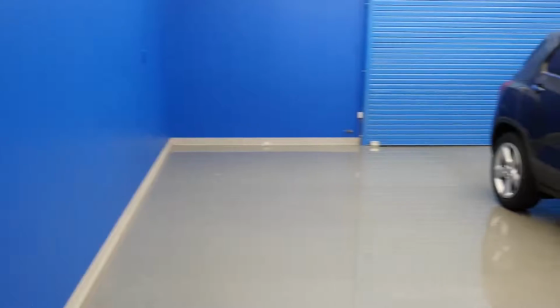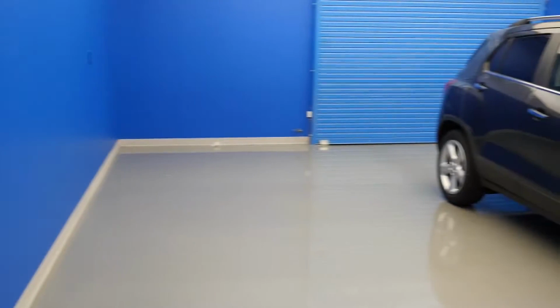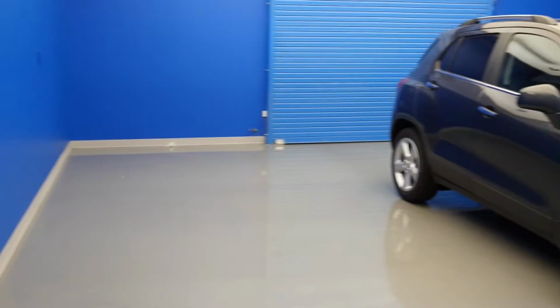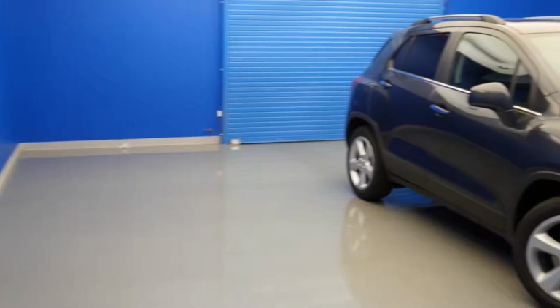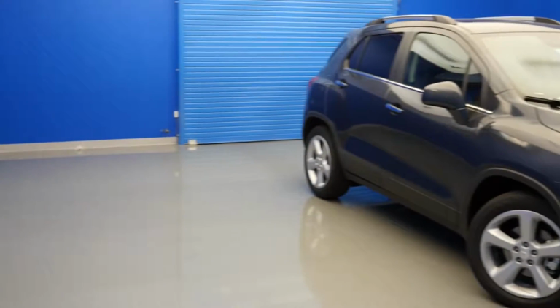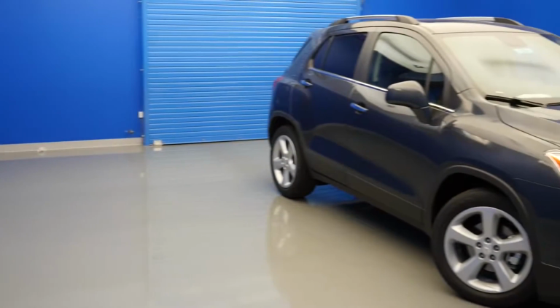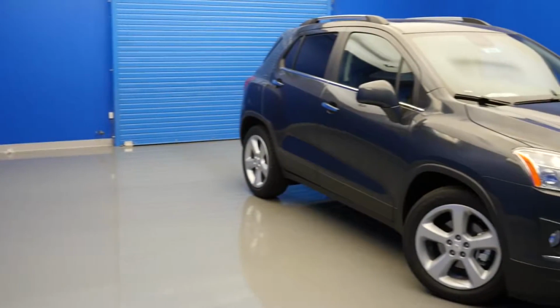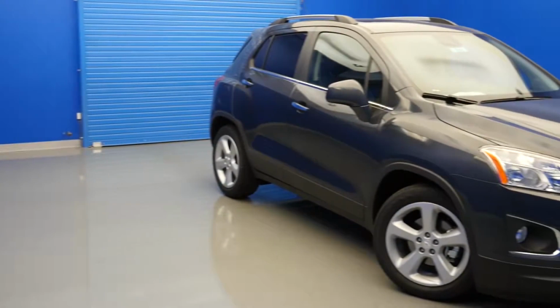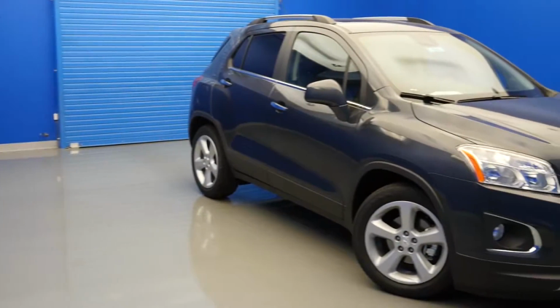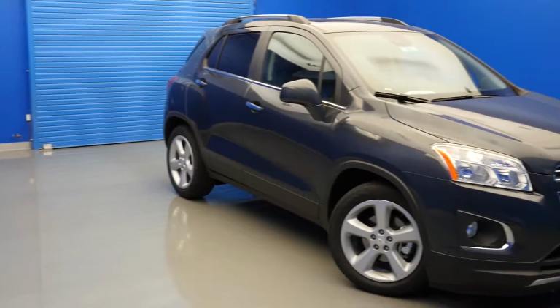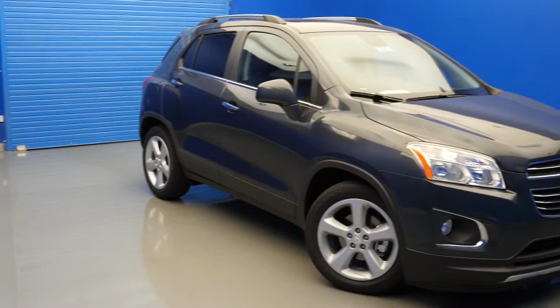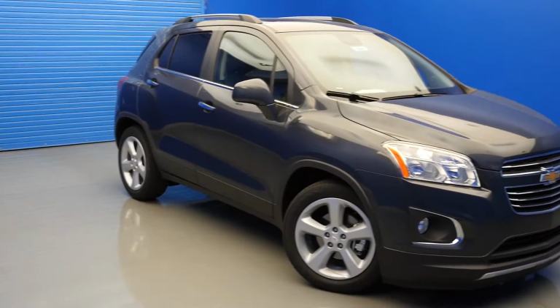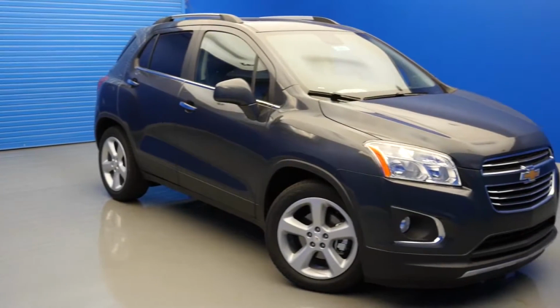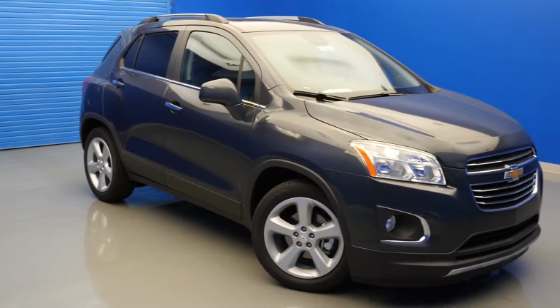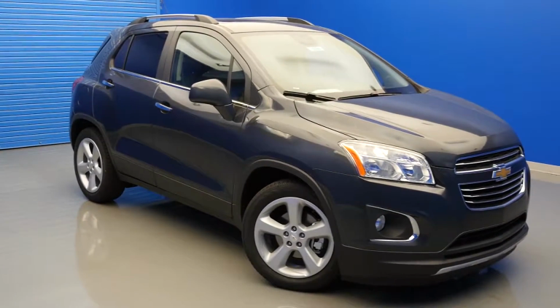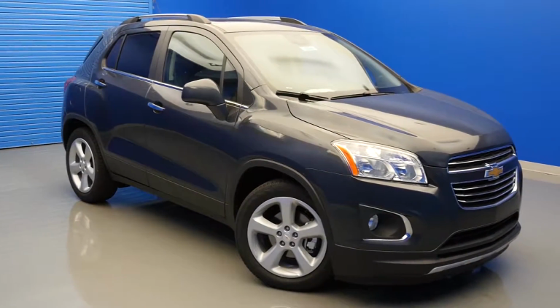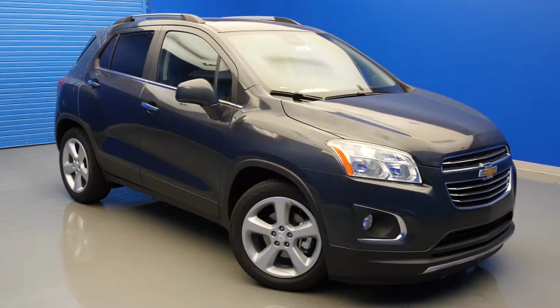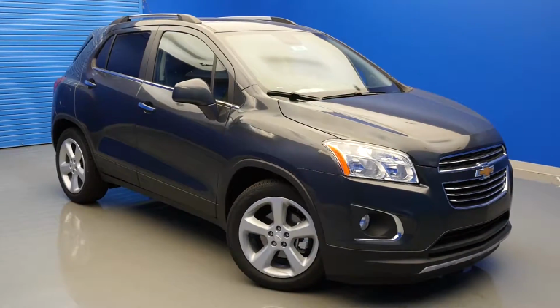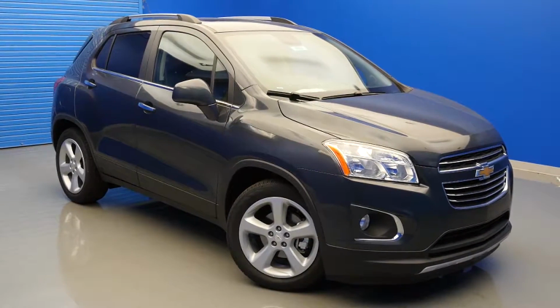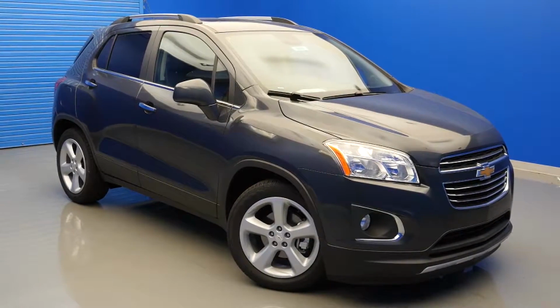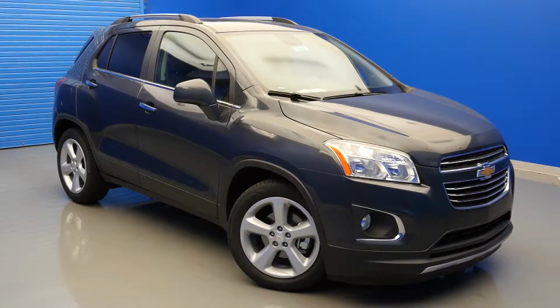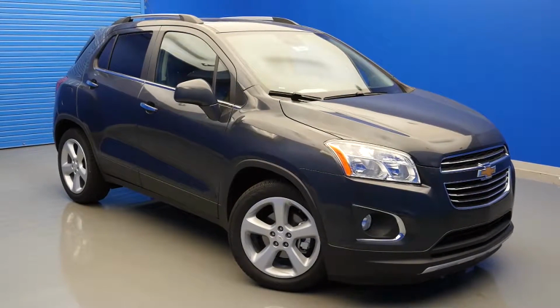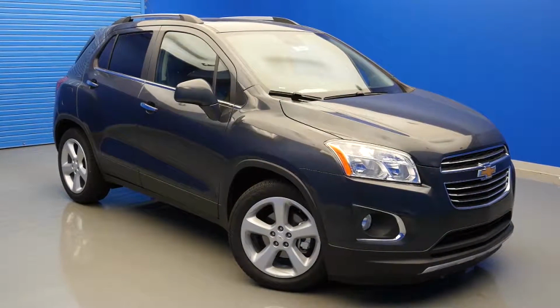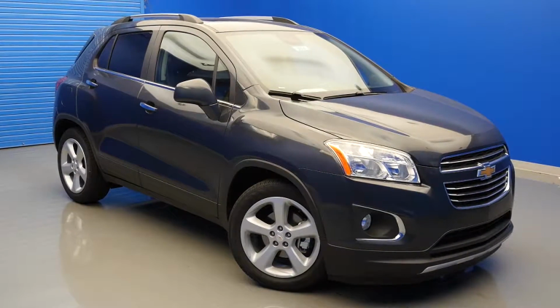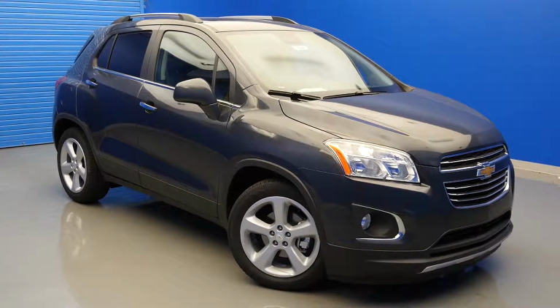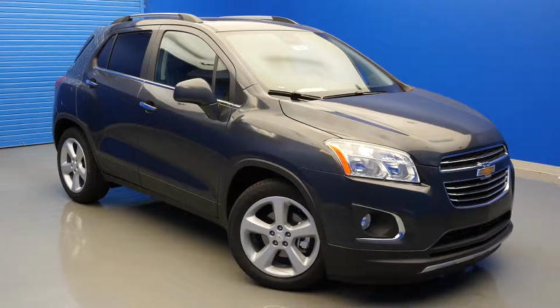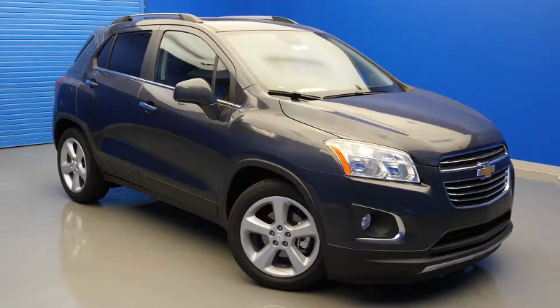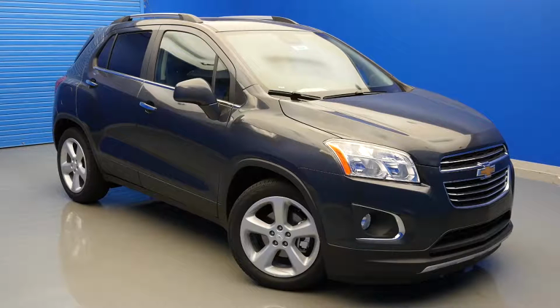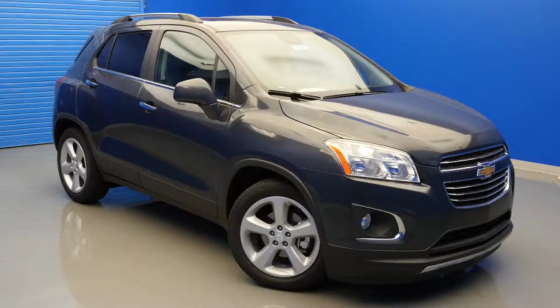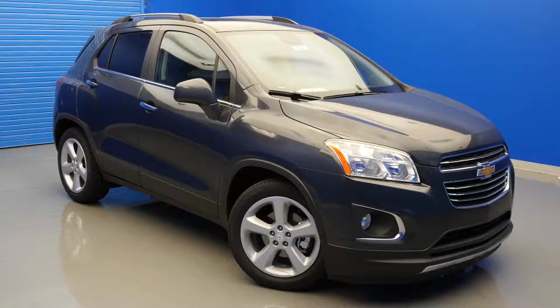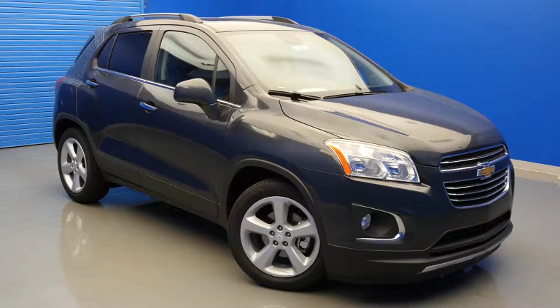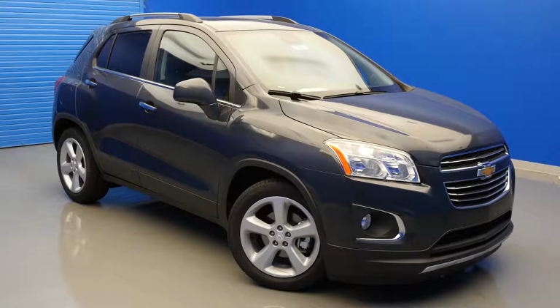In this video, we'll be showing you the top 4 tech features found inside the 2016 Chevy Trax.